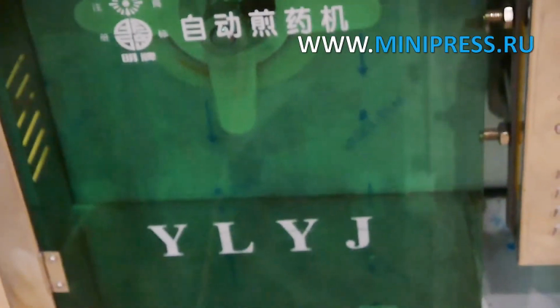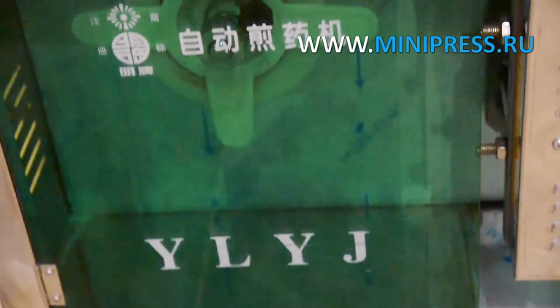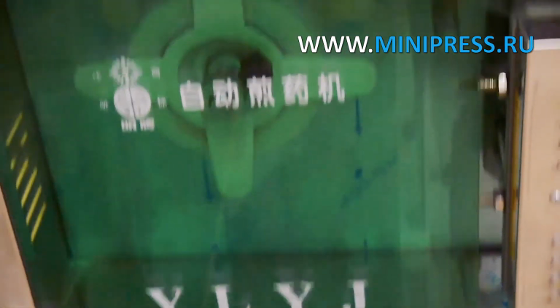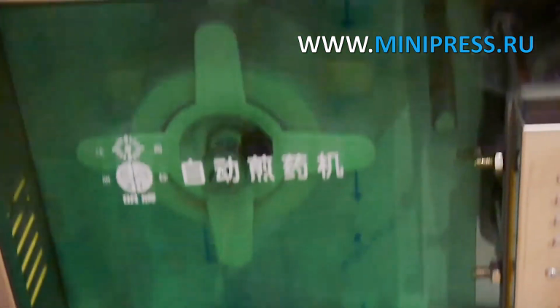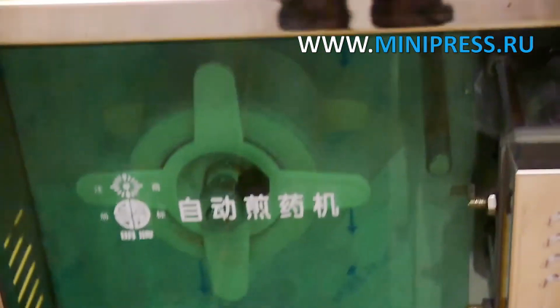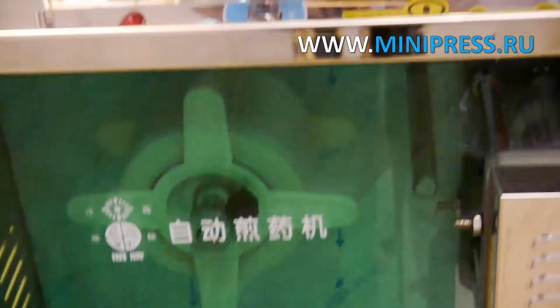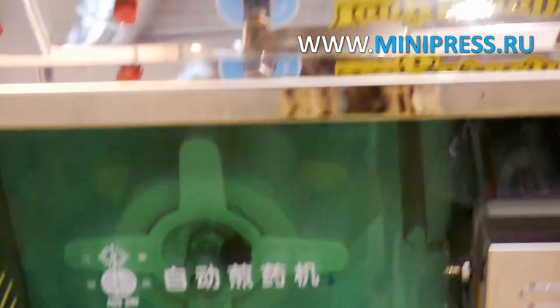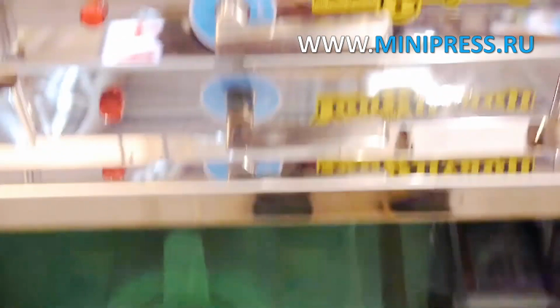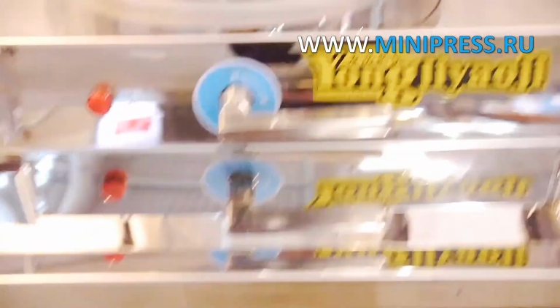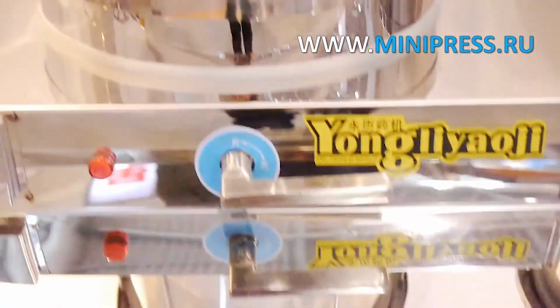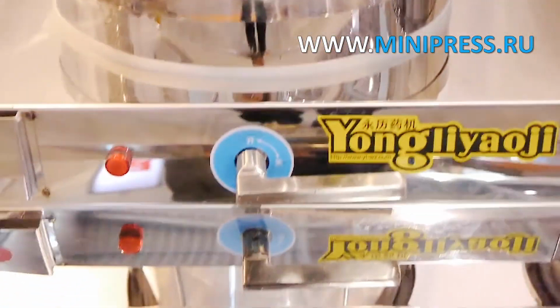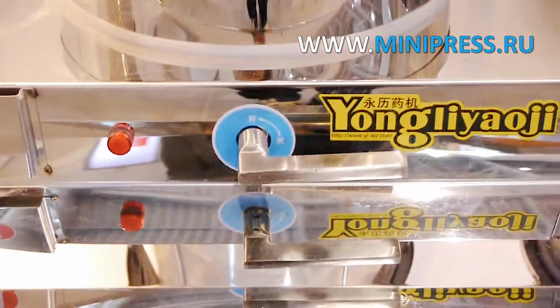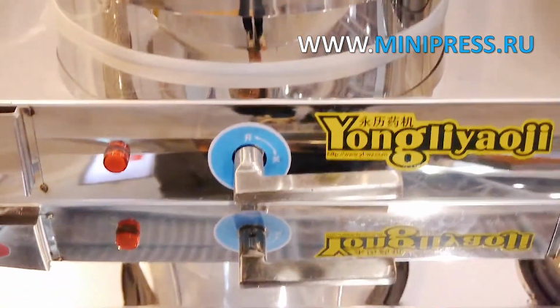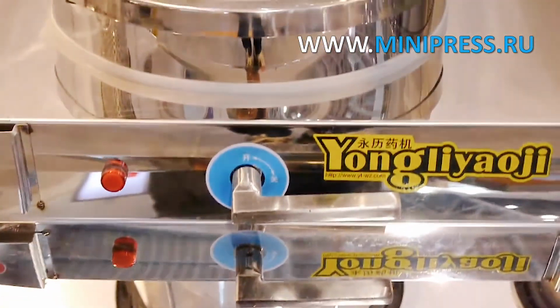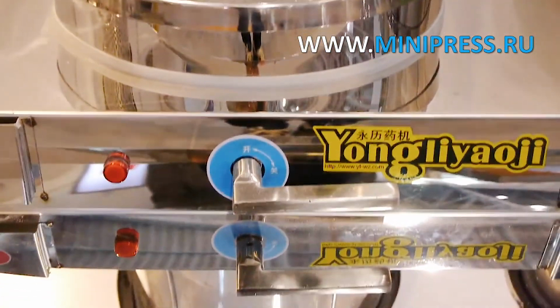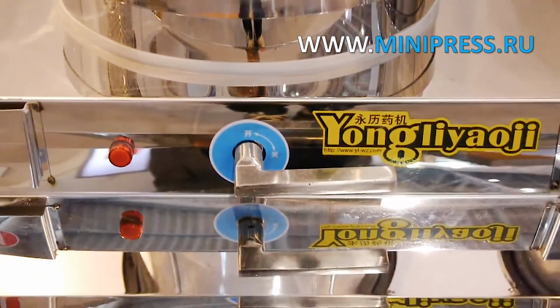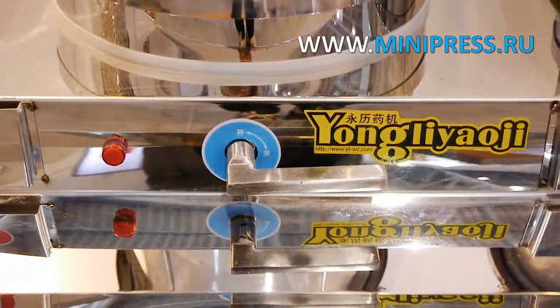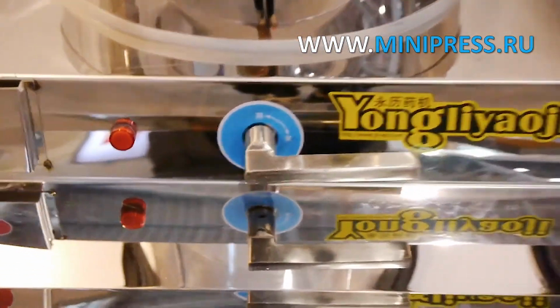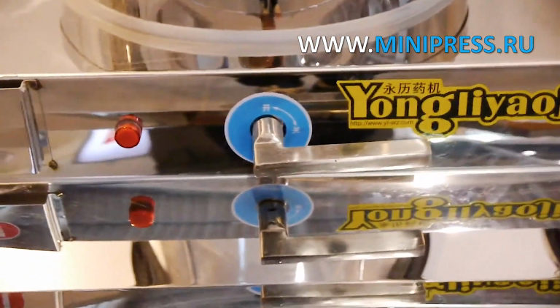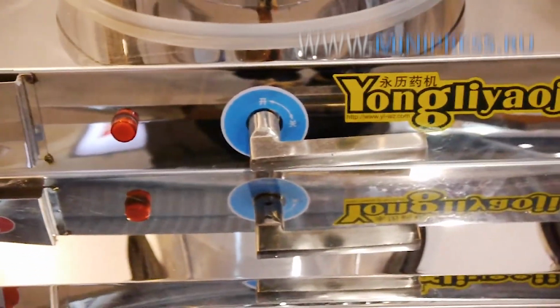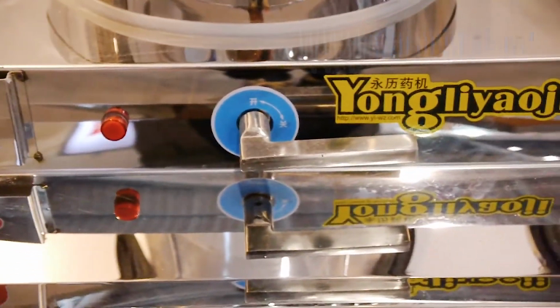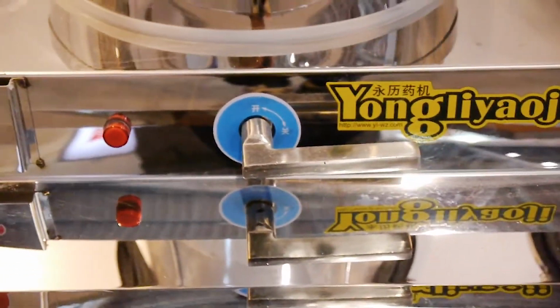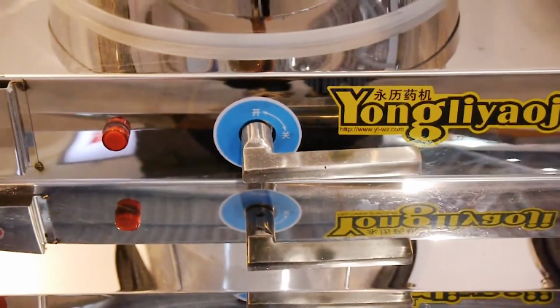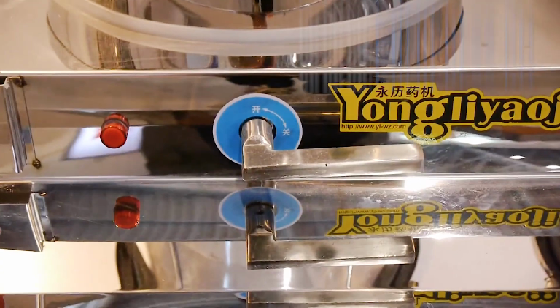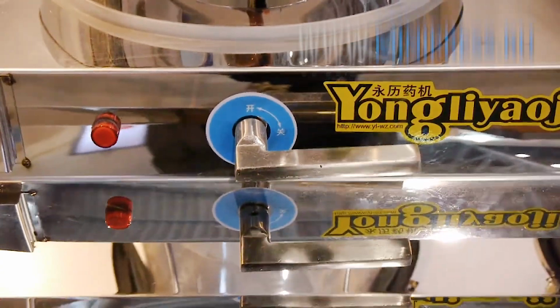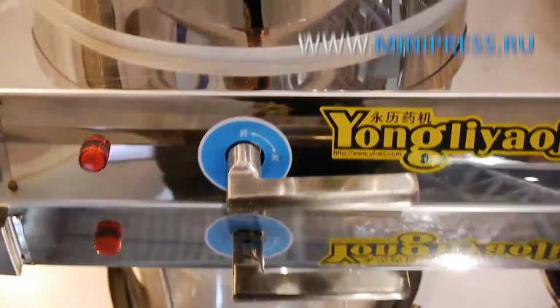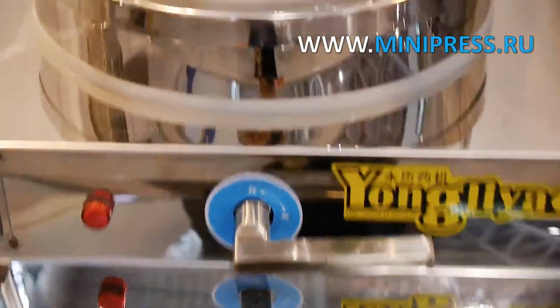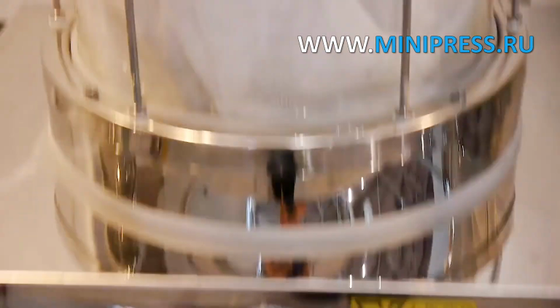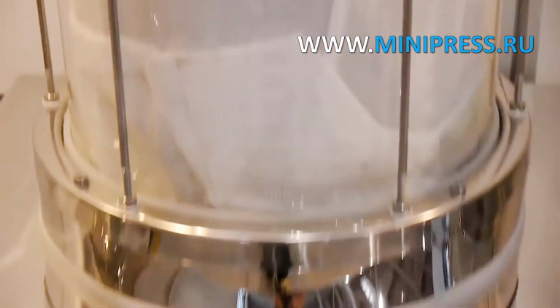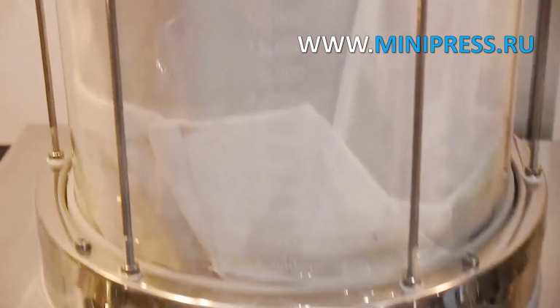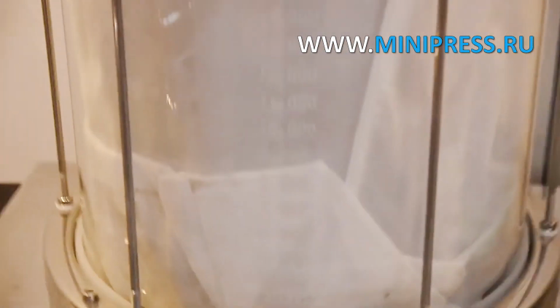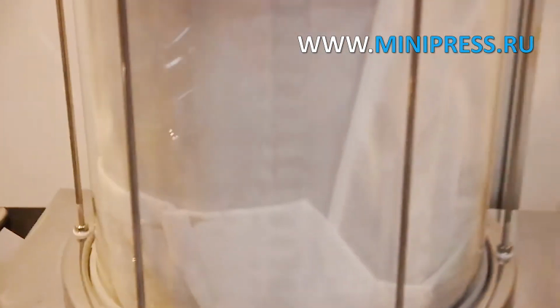Output is 480 vials per hour. Weight of 110 kg. Made of quality stainless steel.